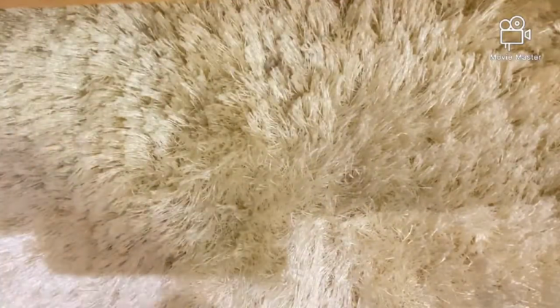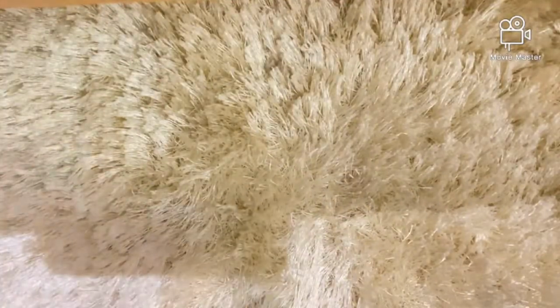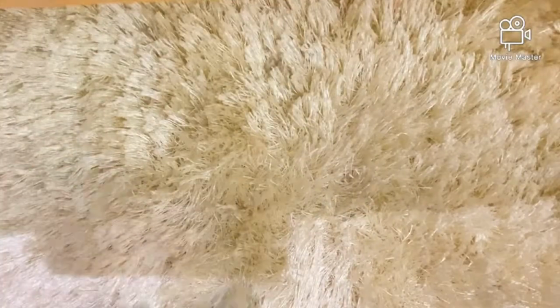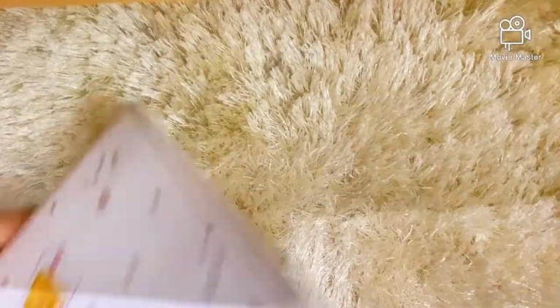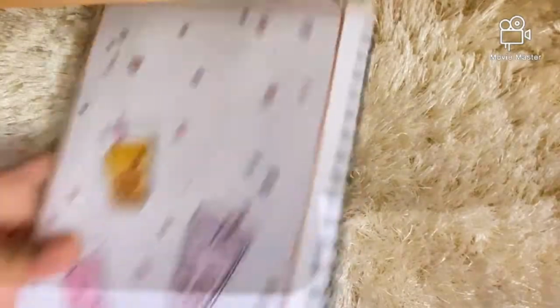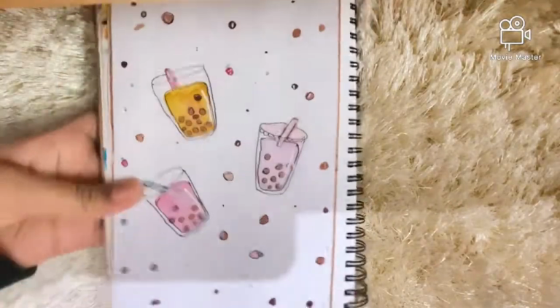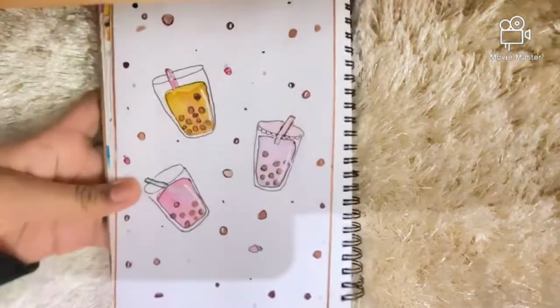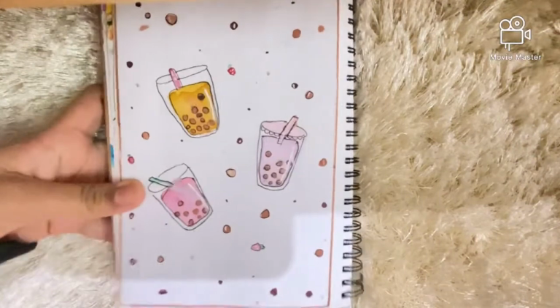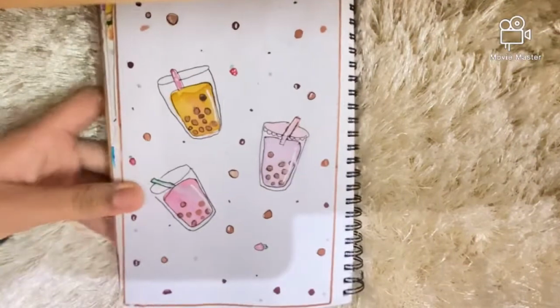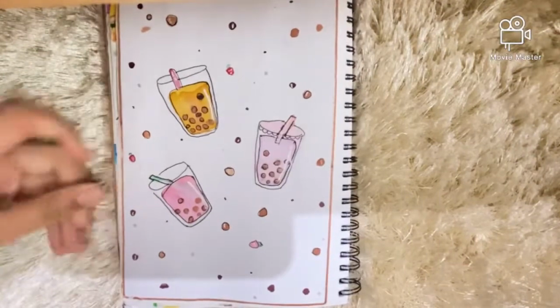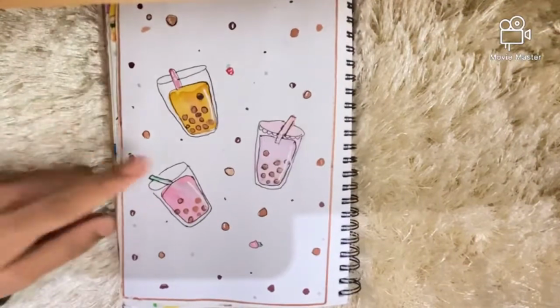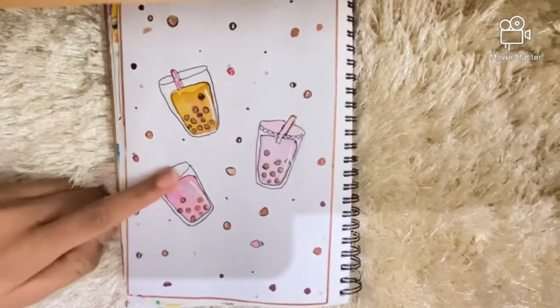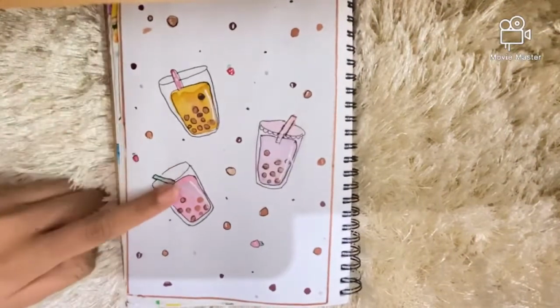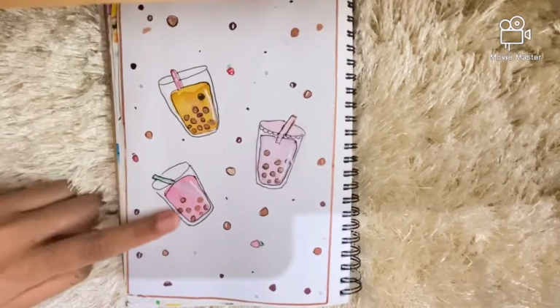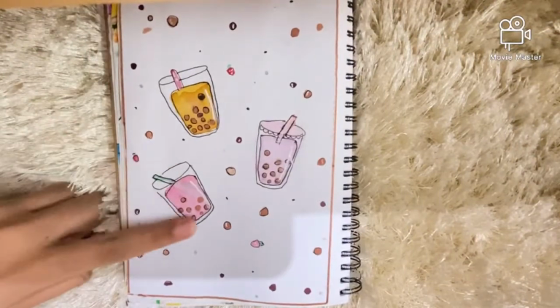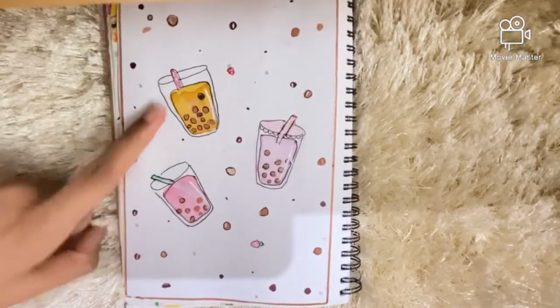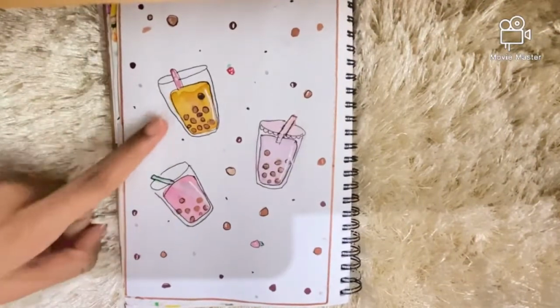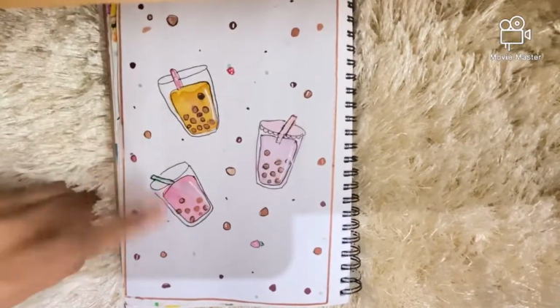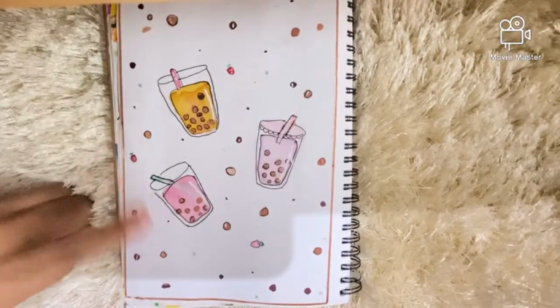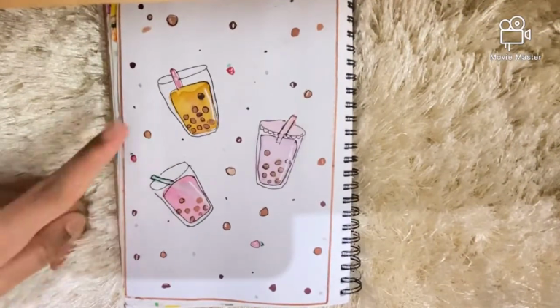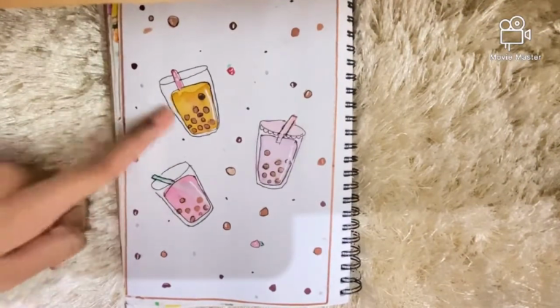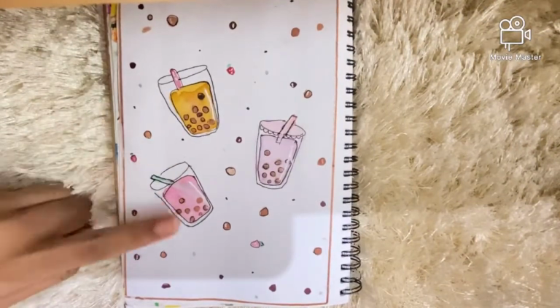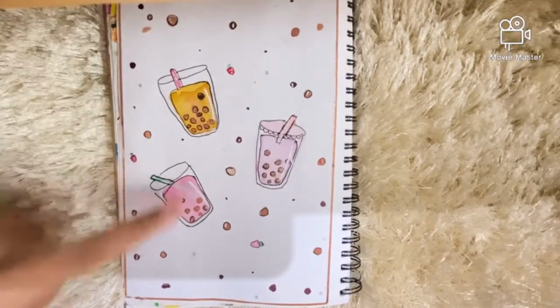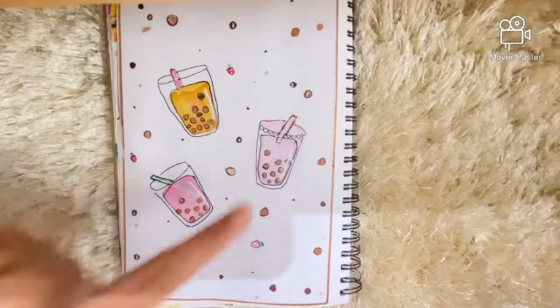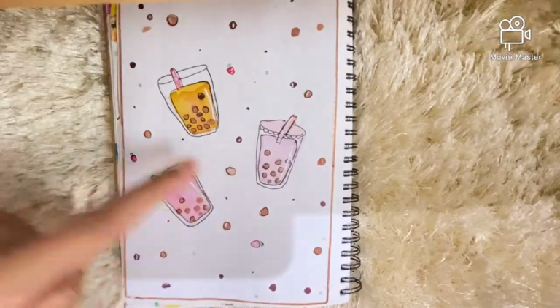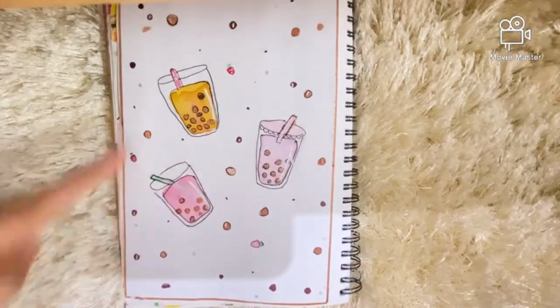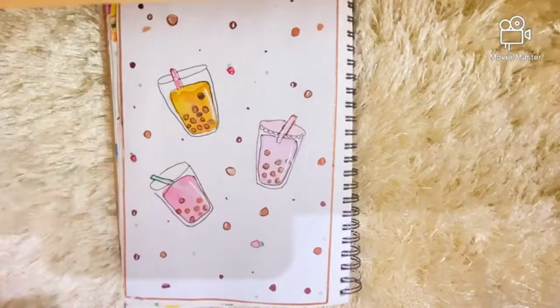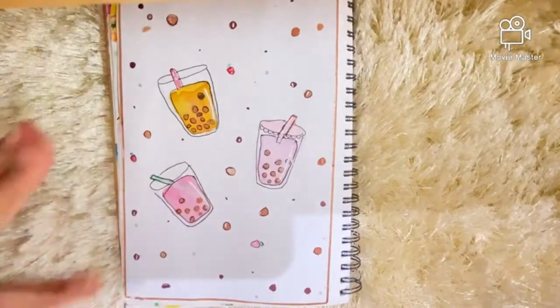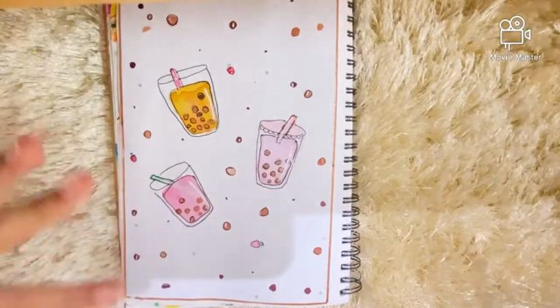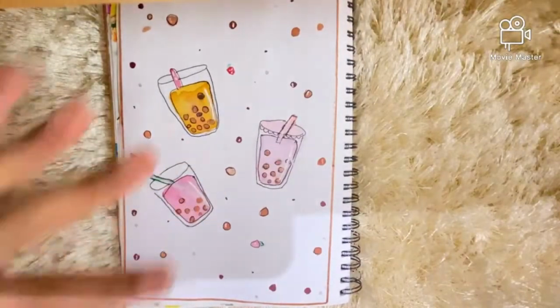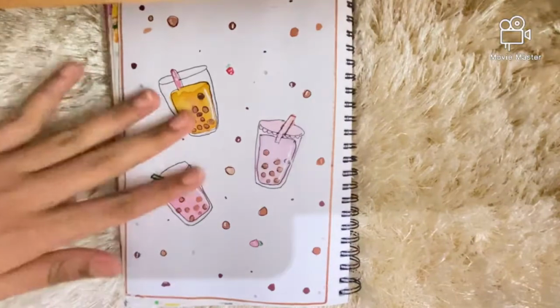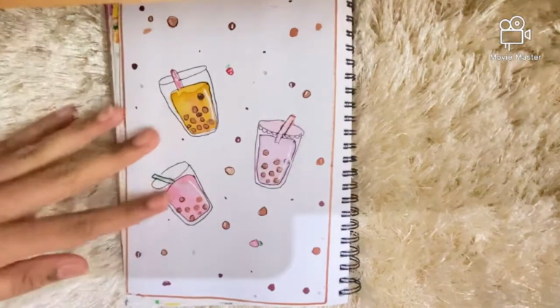The next page is some bubble tea I did with watercolors.